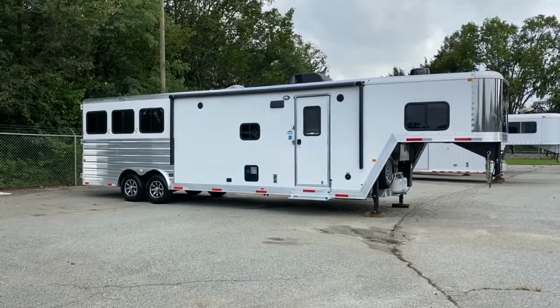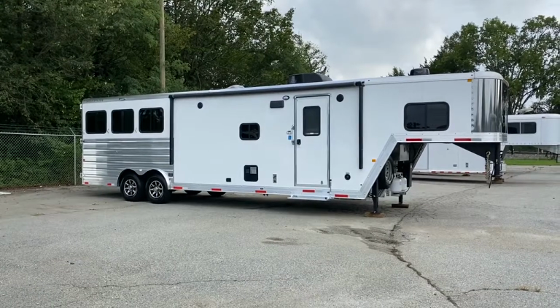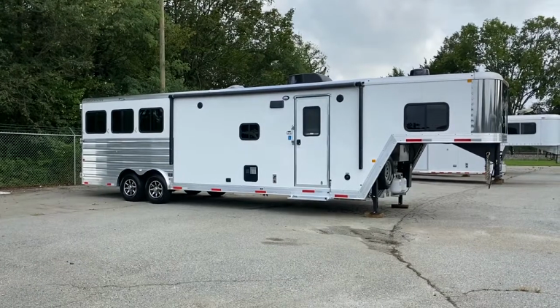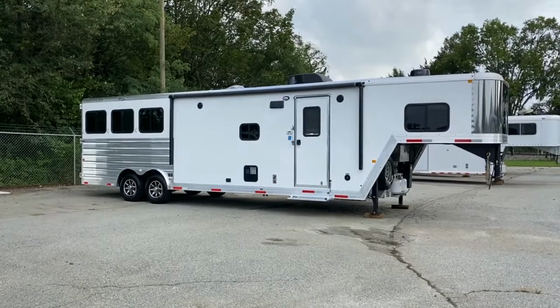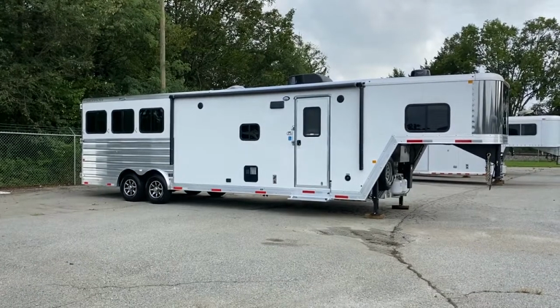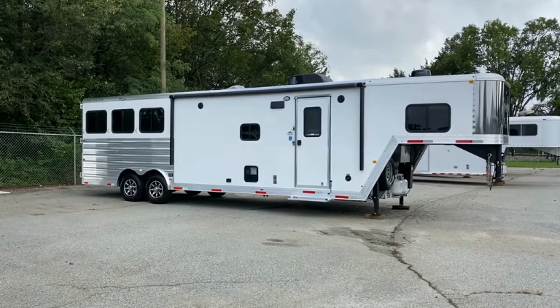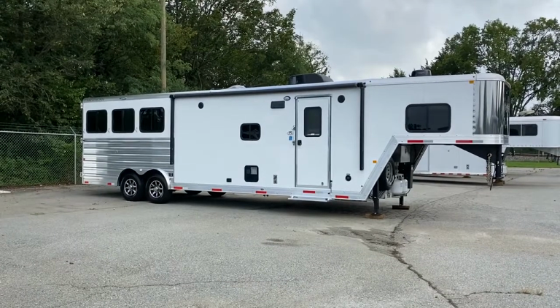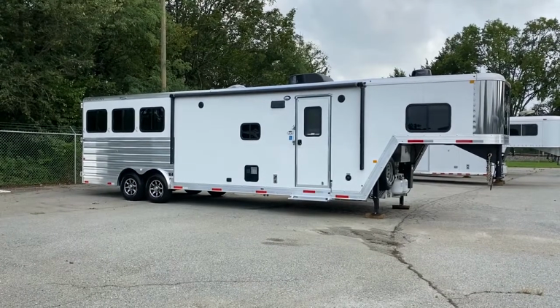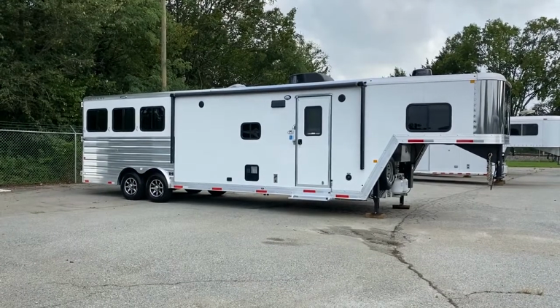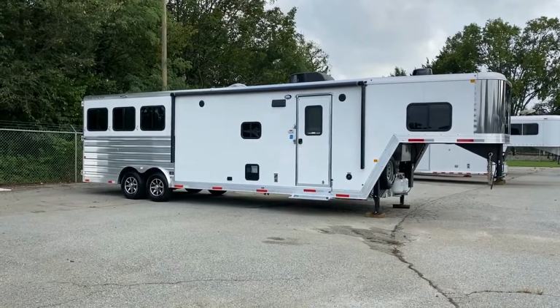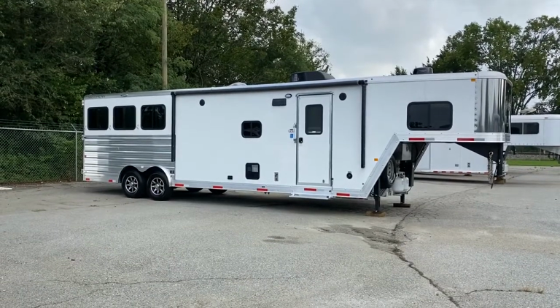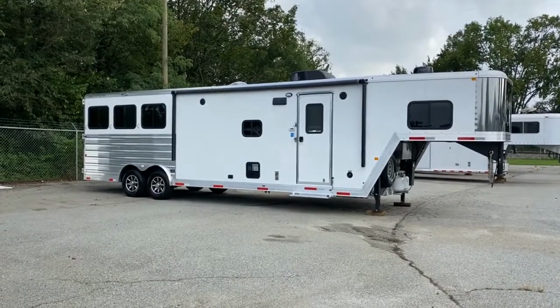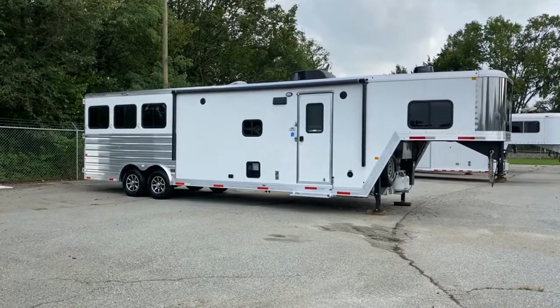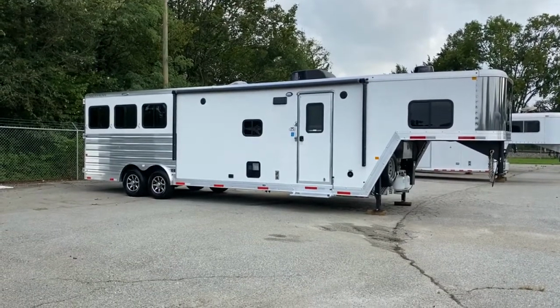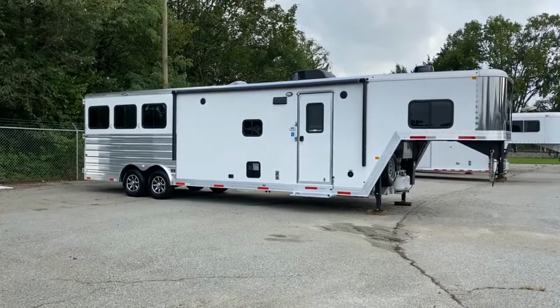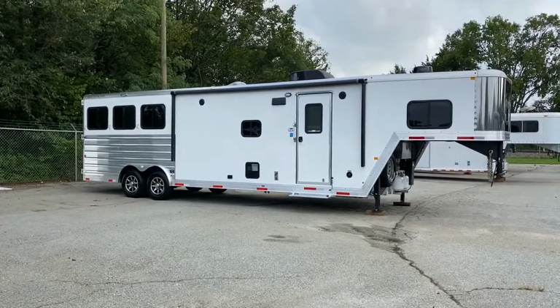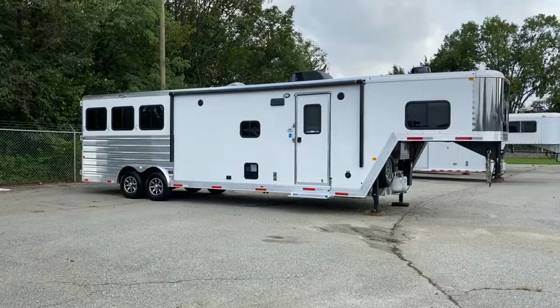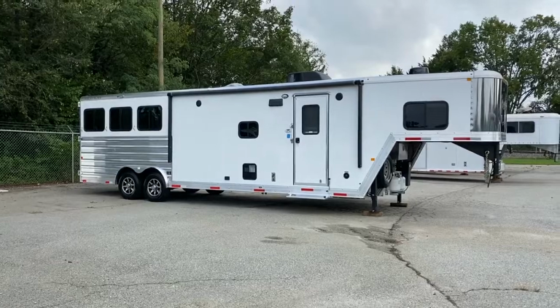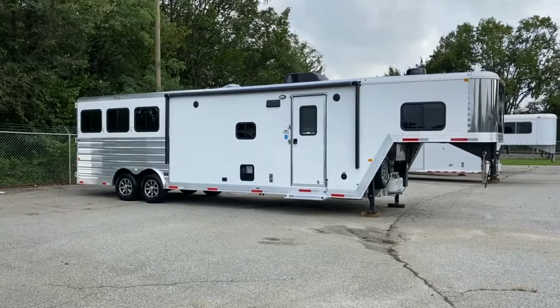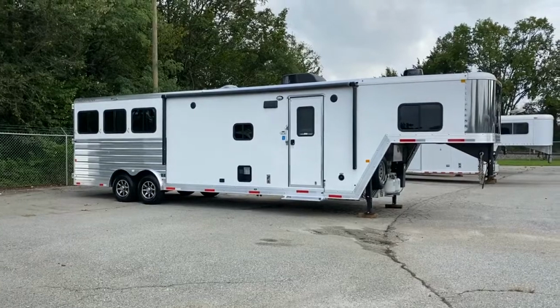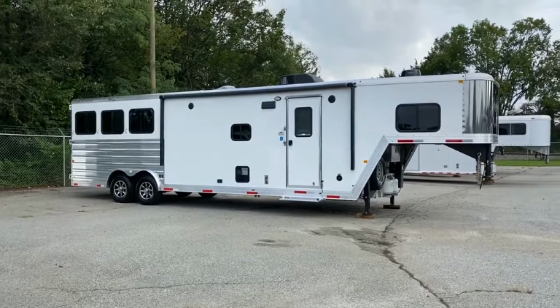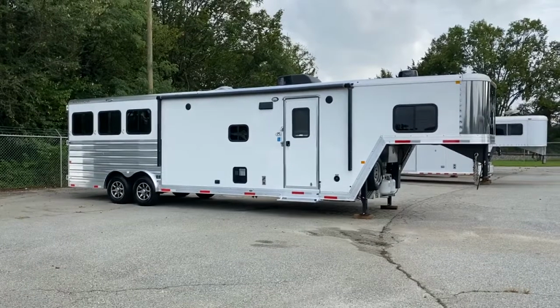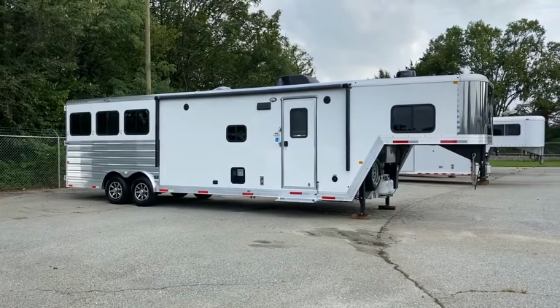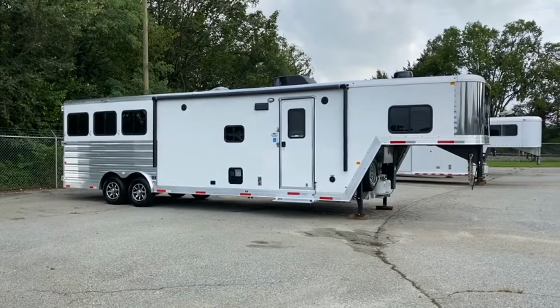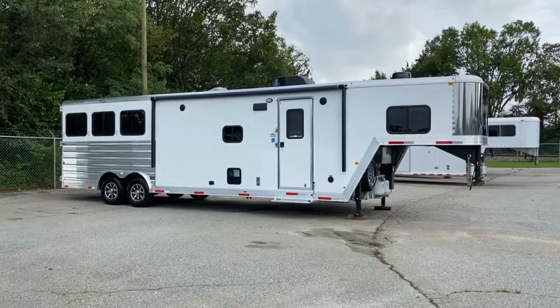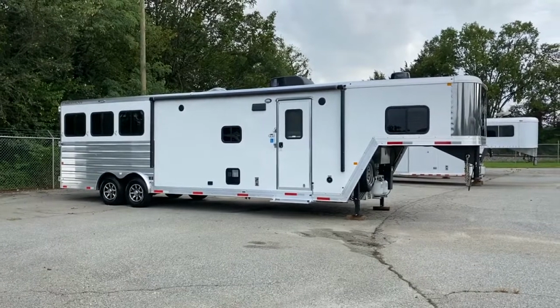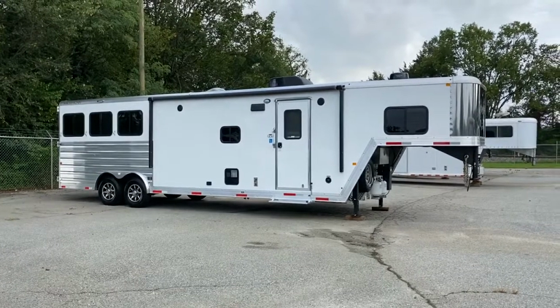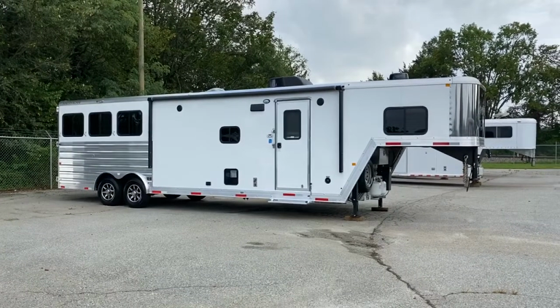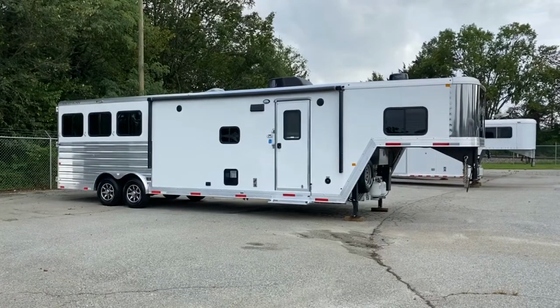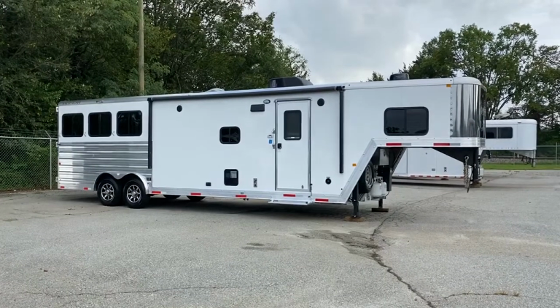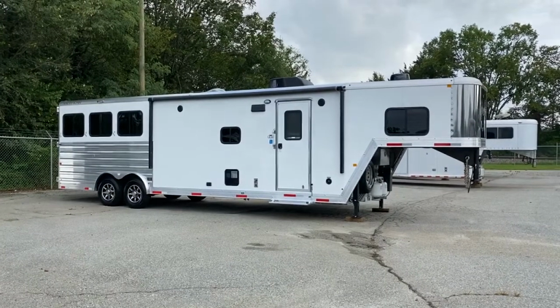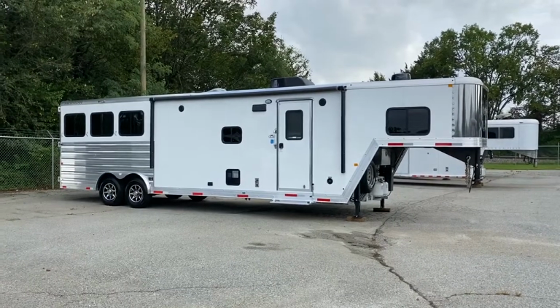Hey guys, it's Ashley, Carolina Trailer Sales. CarolinaTrailerSales.com. We're located in Colfax, North Carolina.